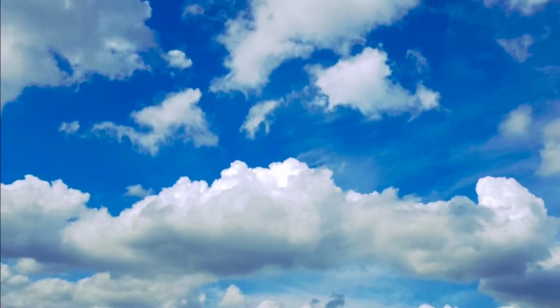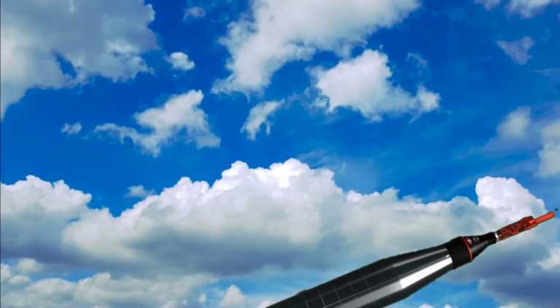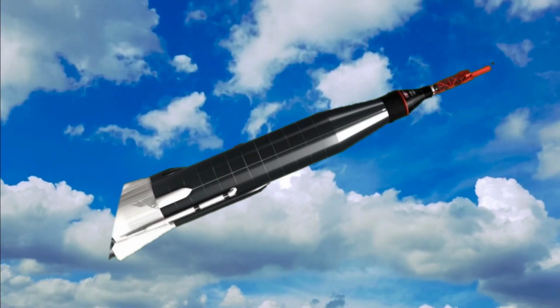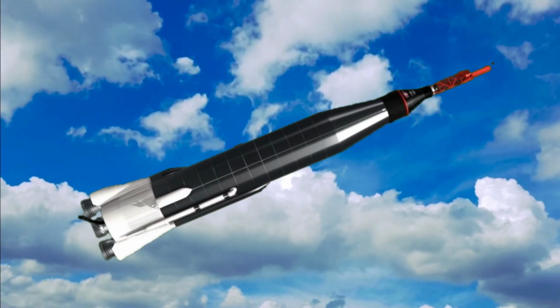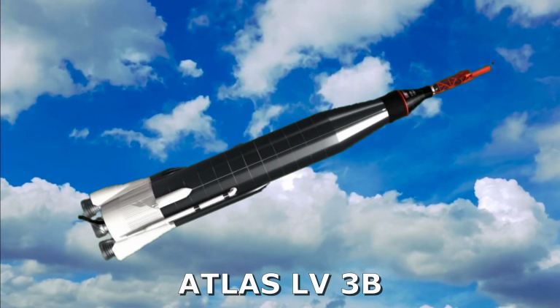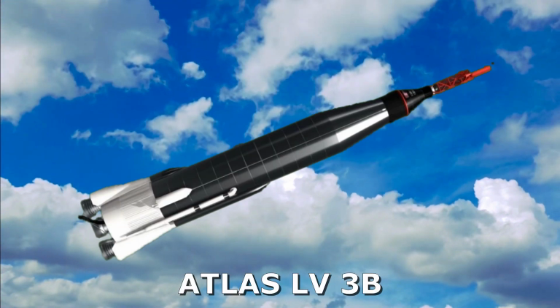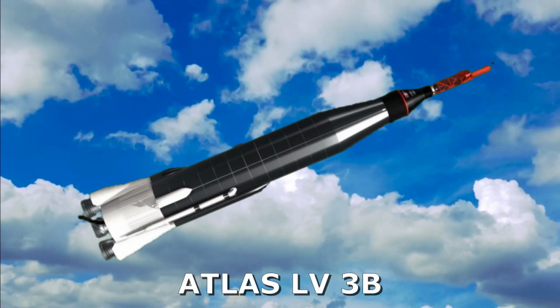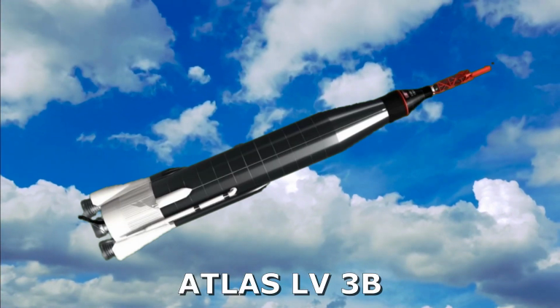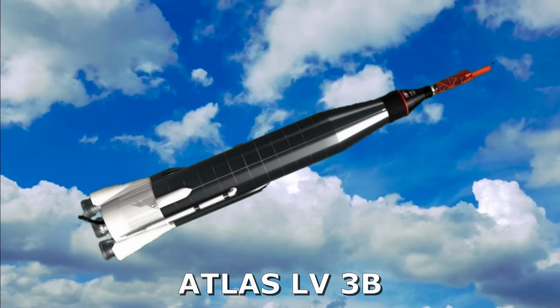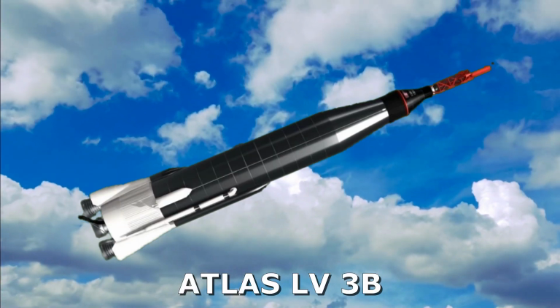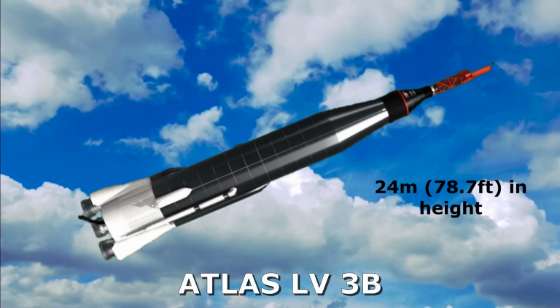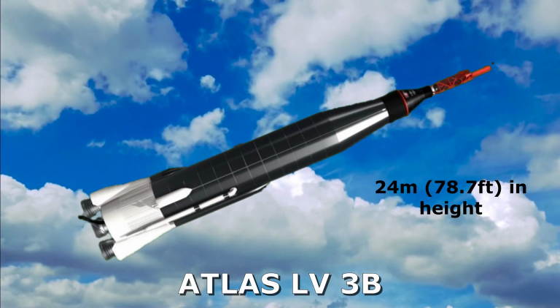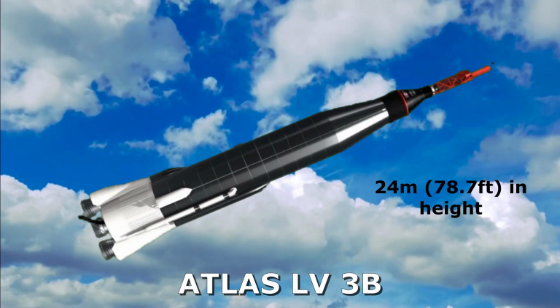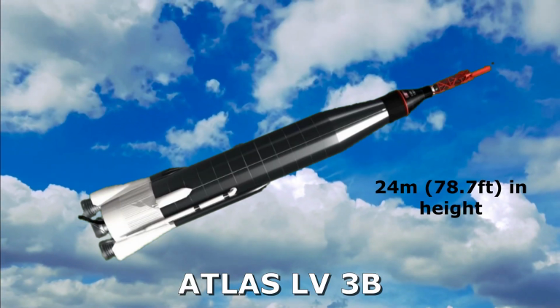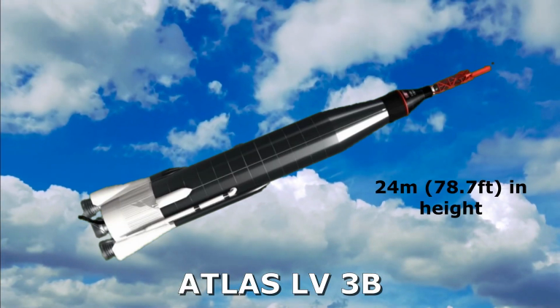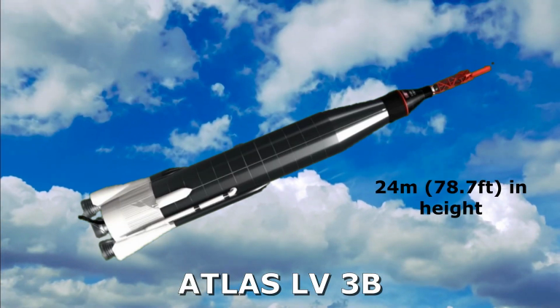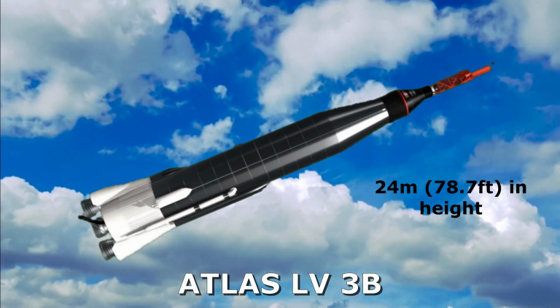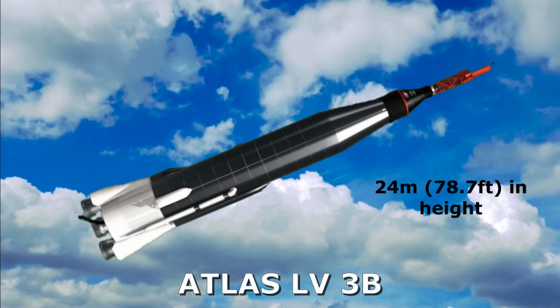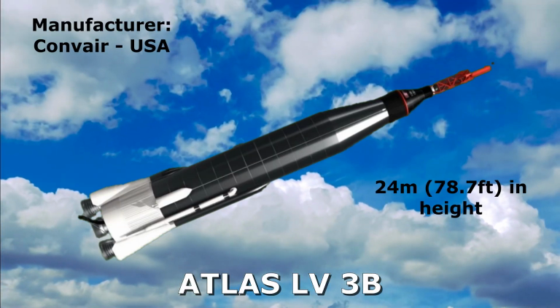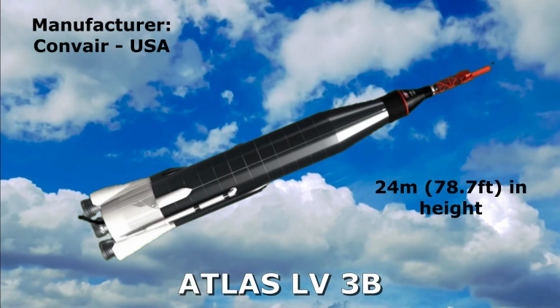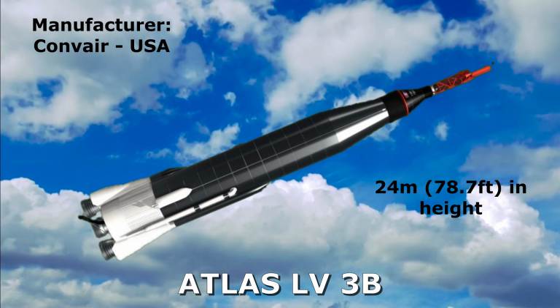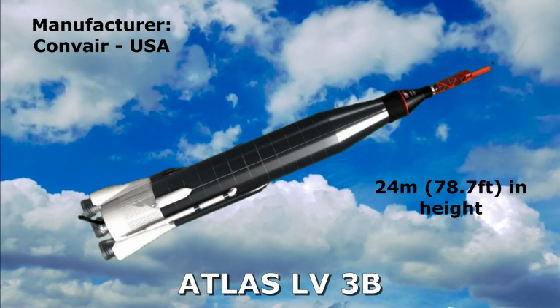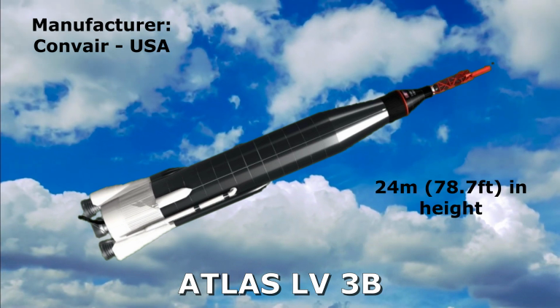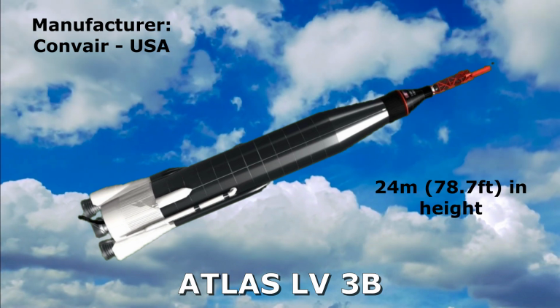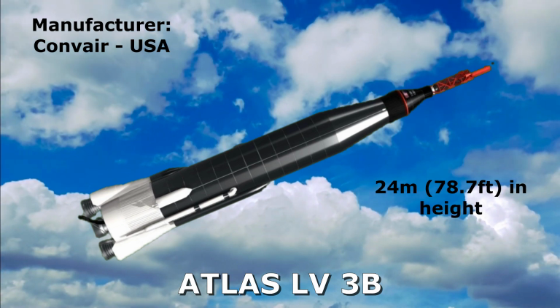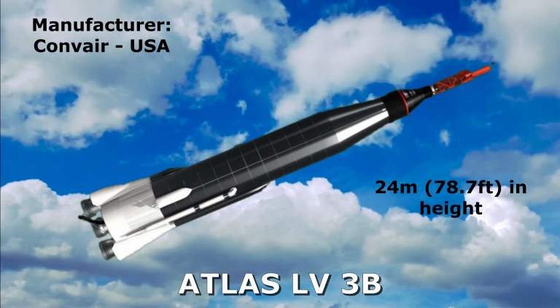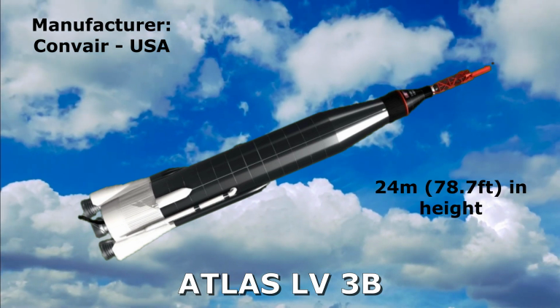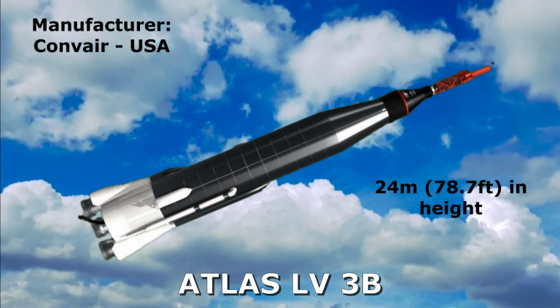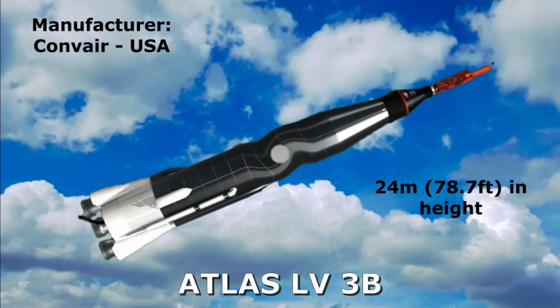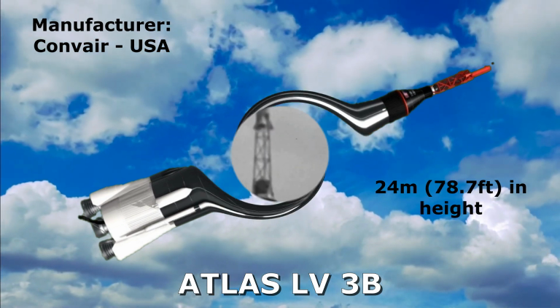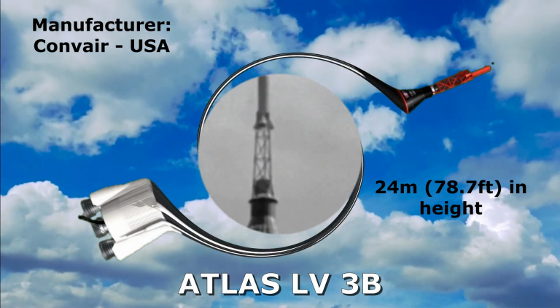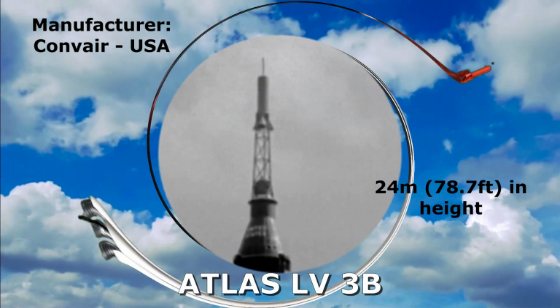Atlas LV-3B: 24 meters in height, manufactured by Convair, United States.